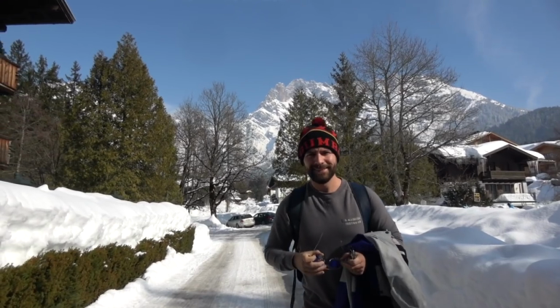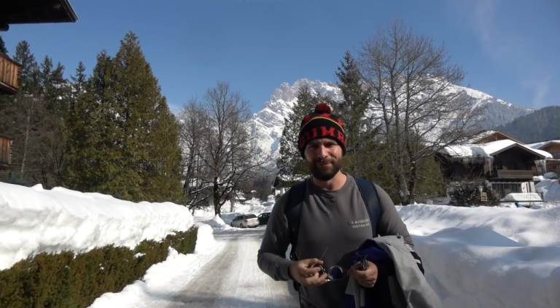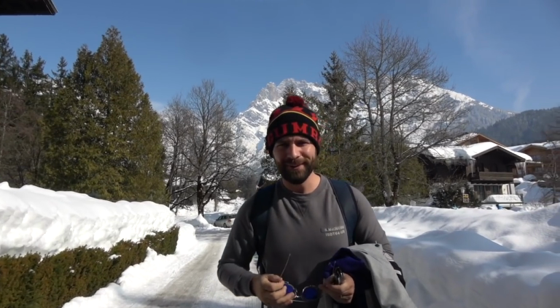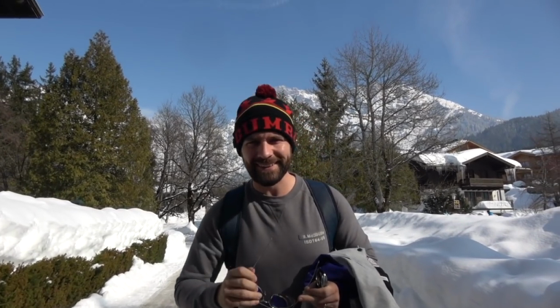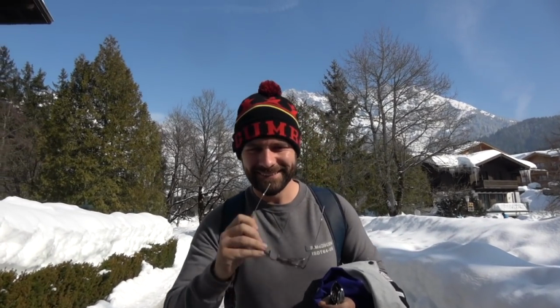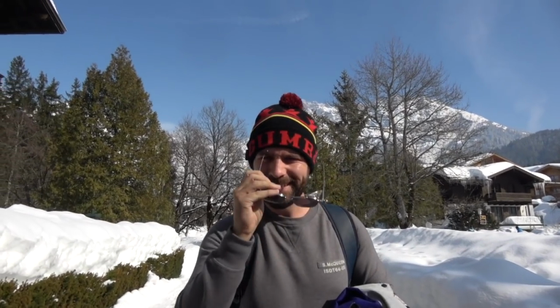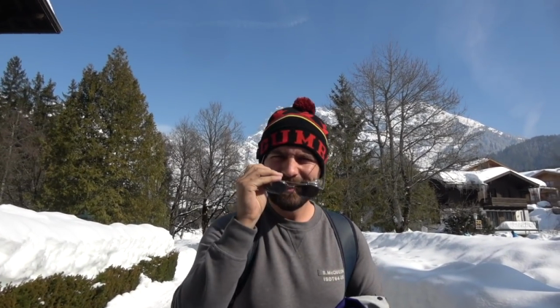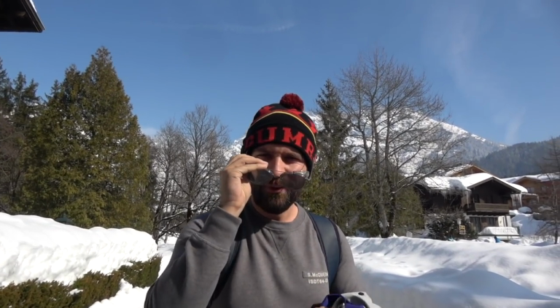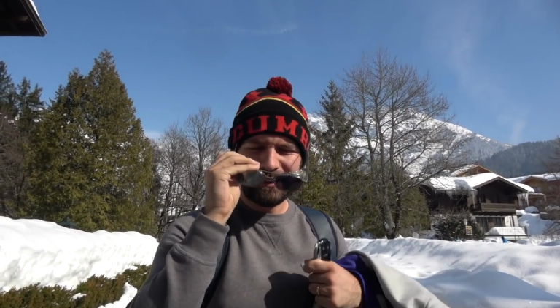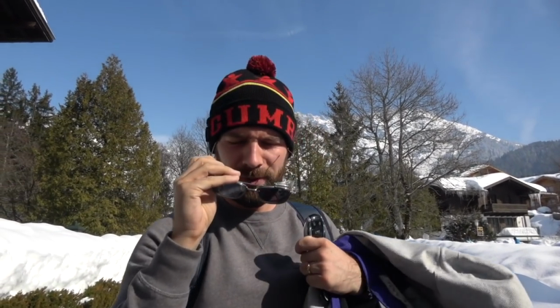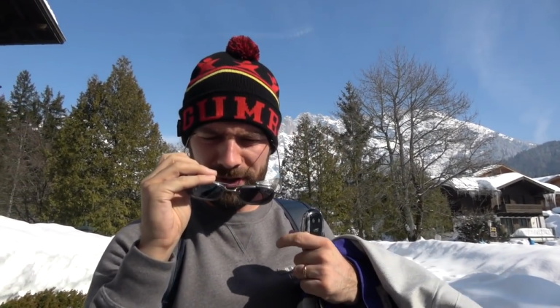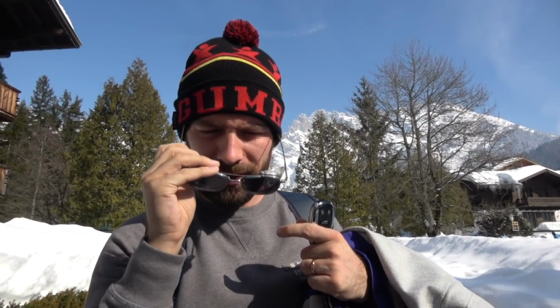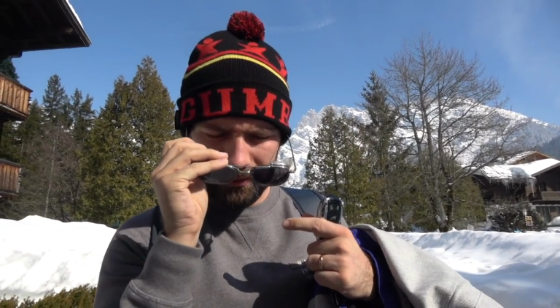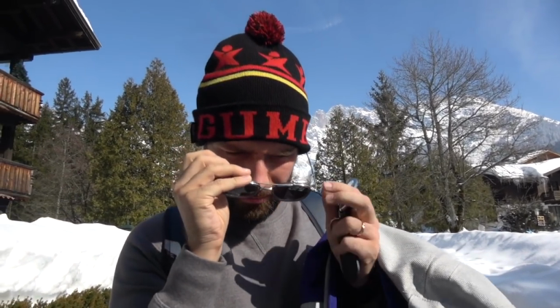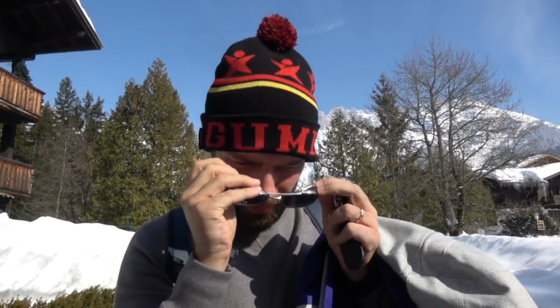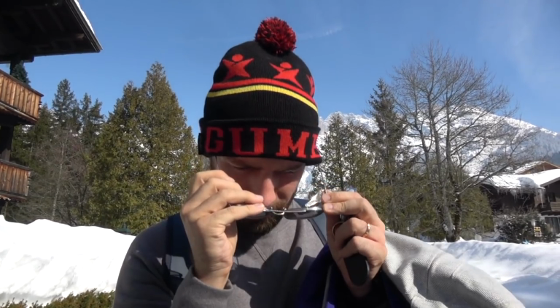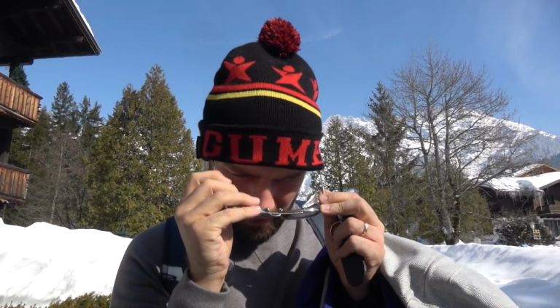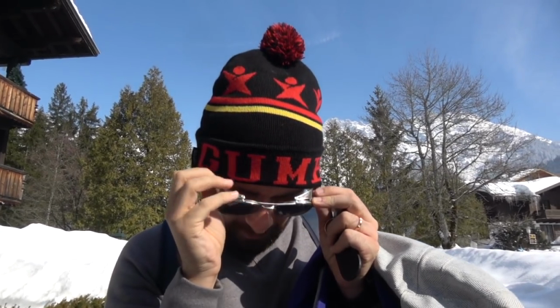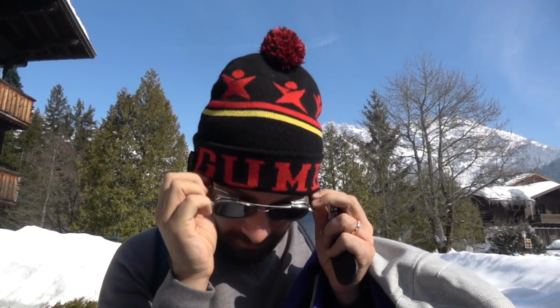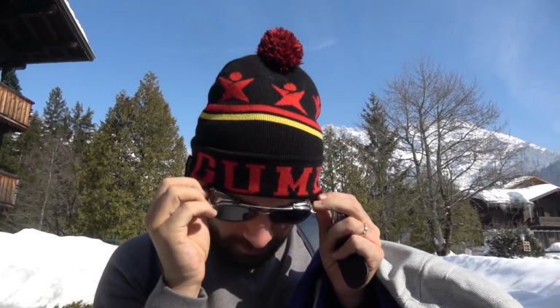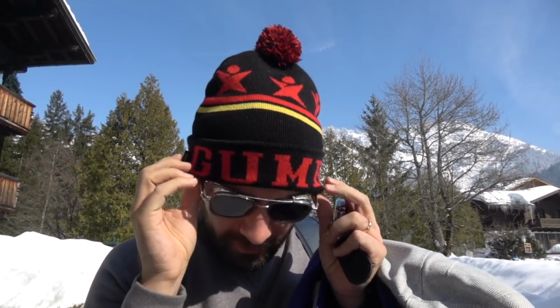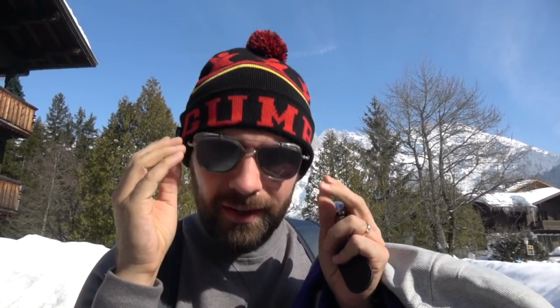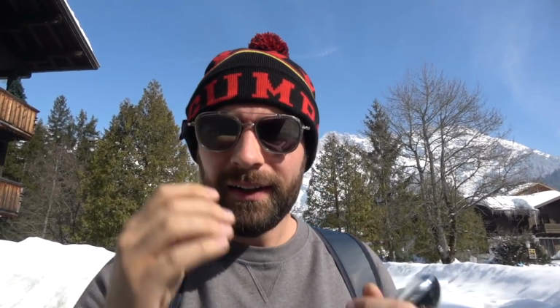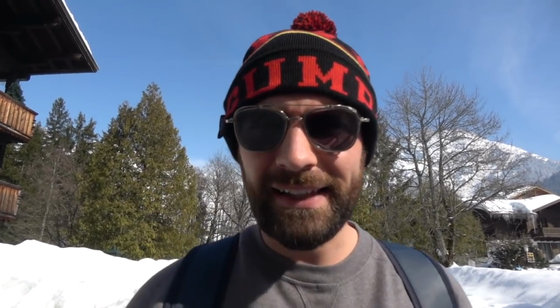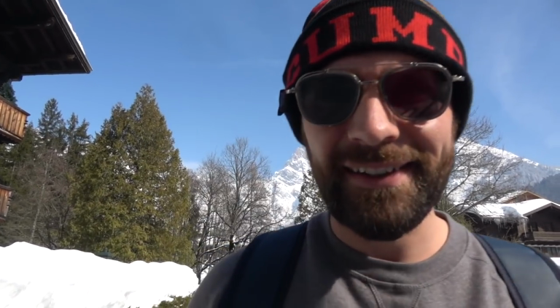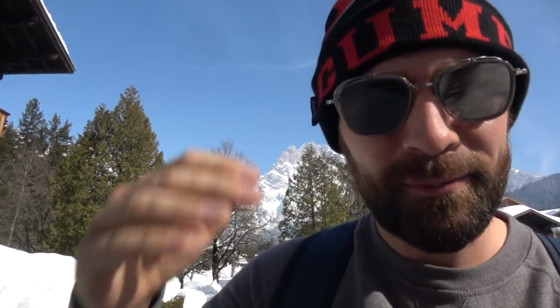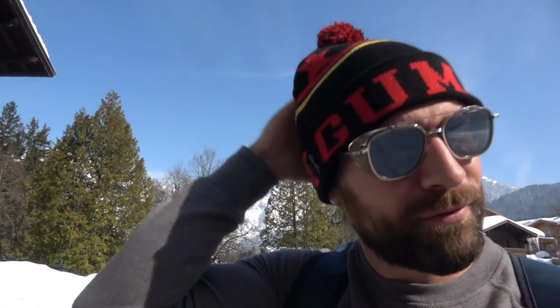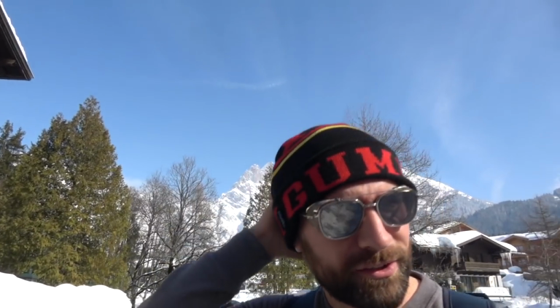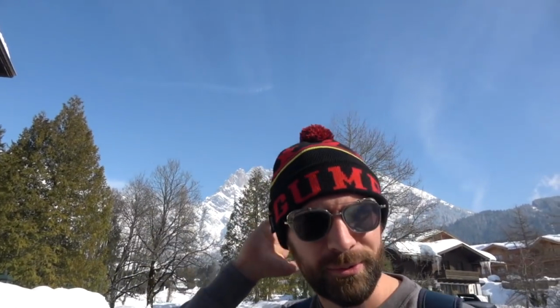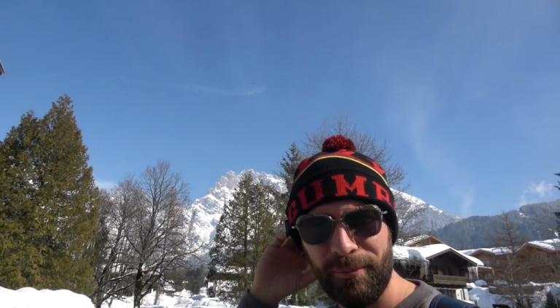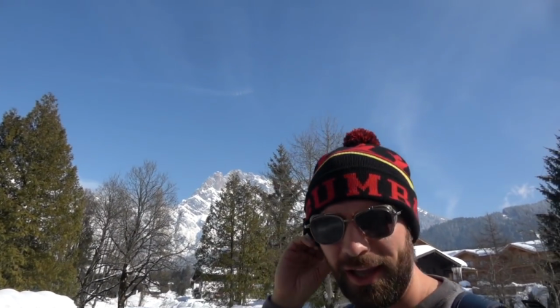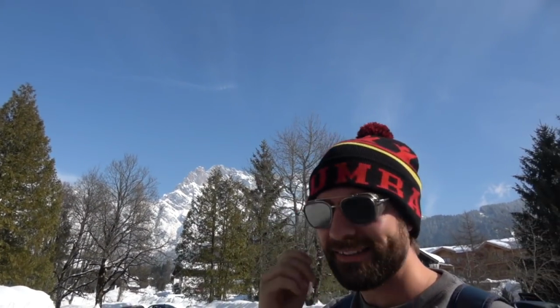Good morning. Welcome to Austria. You have to forgive me while I'm trying to put my glasses on under my fresh new gumball hat.